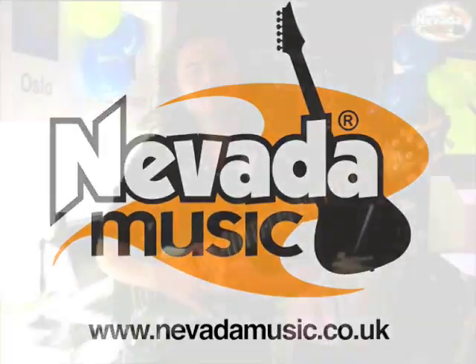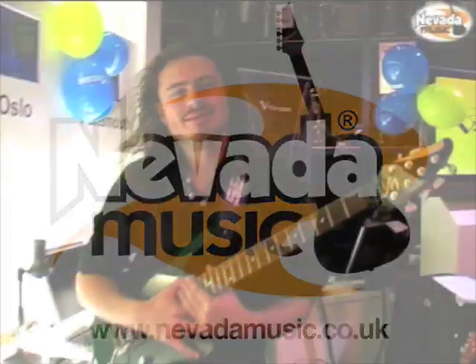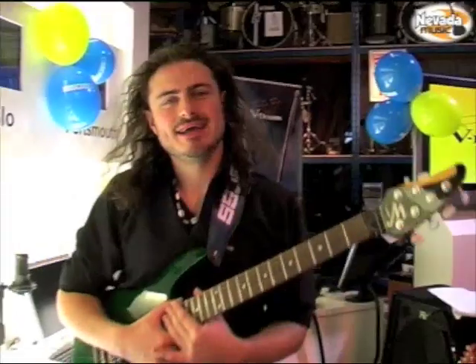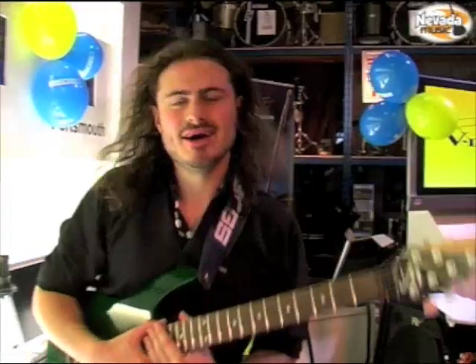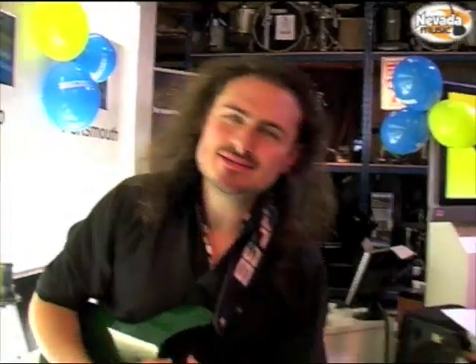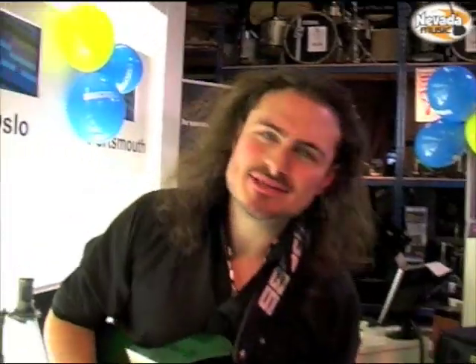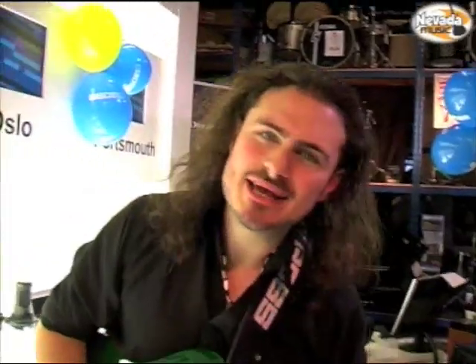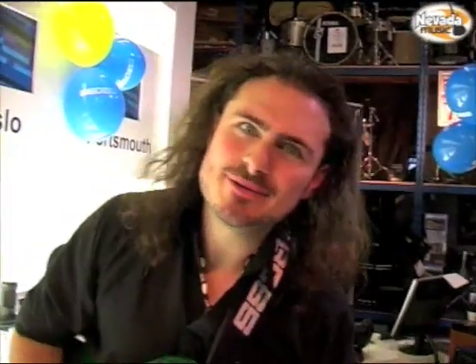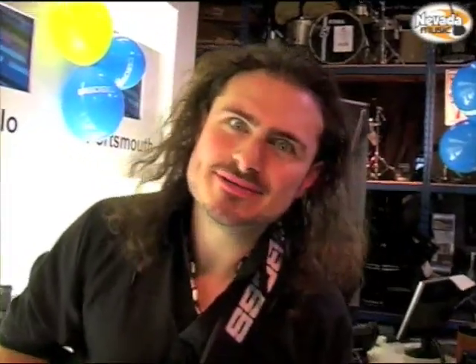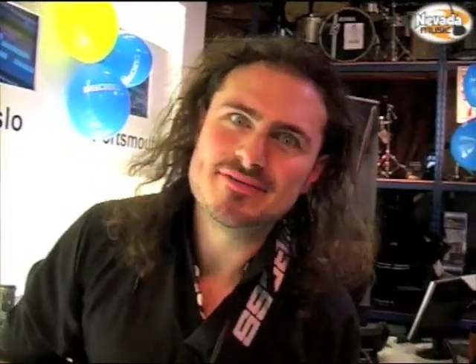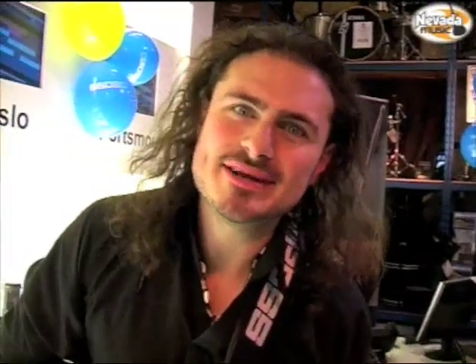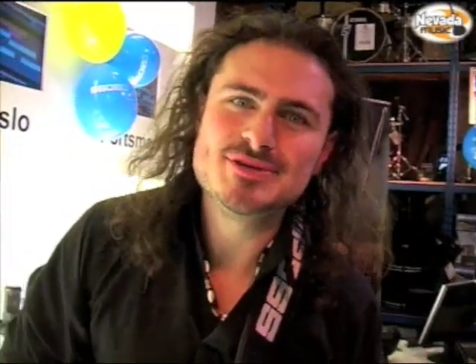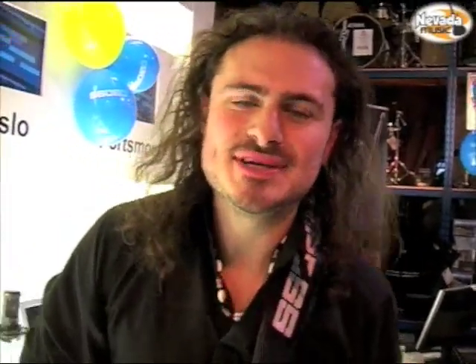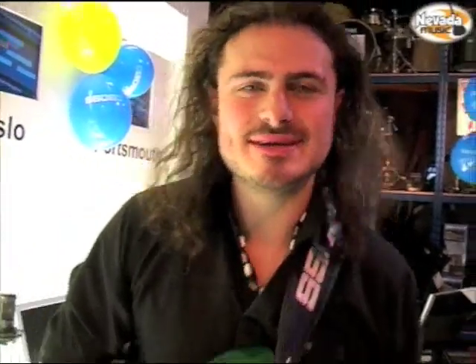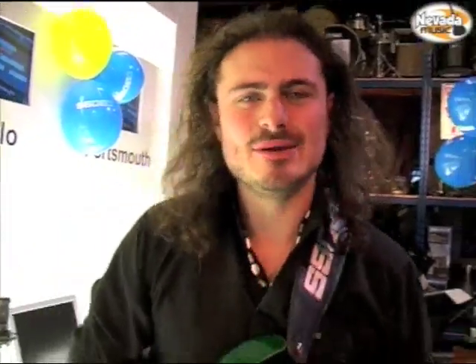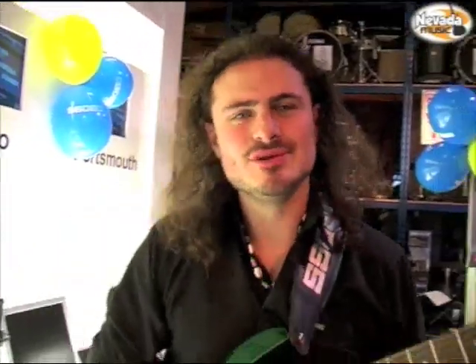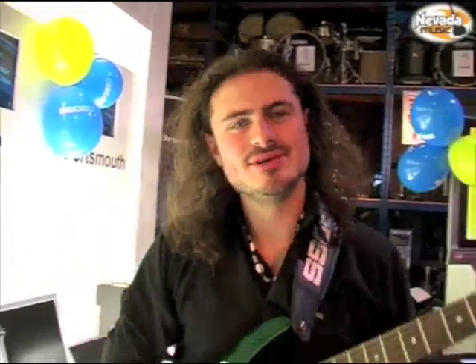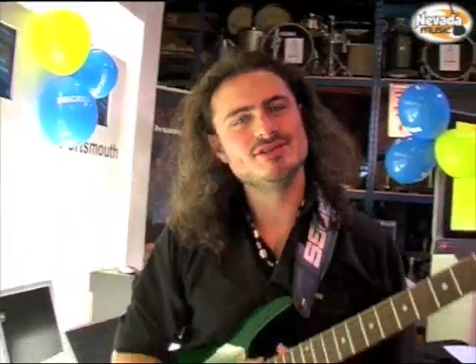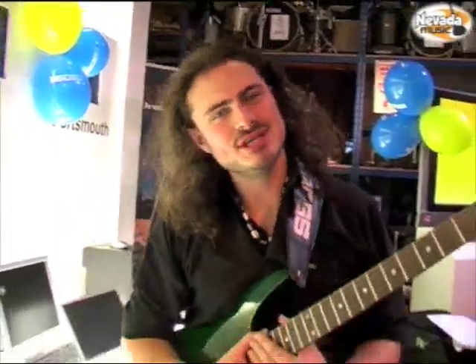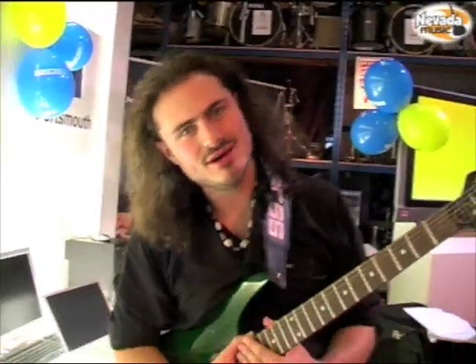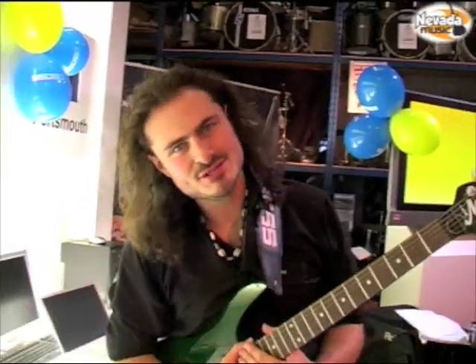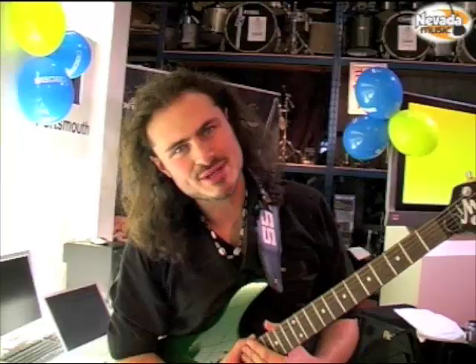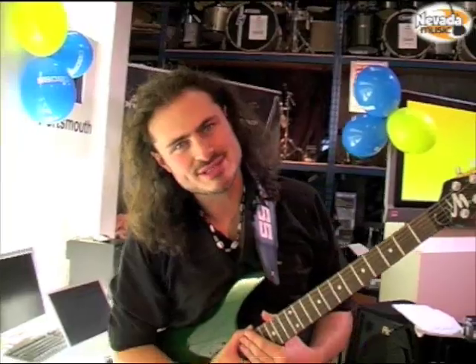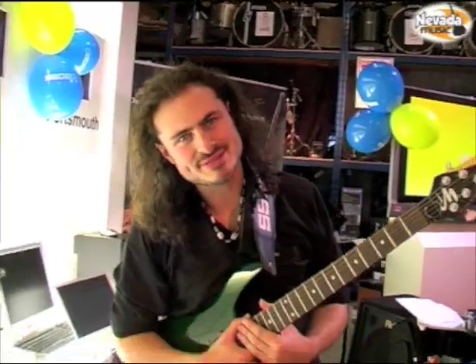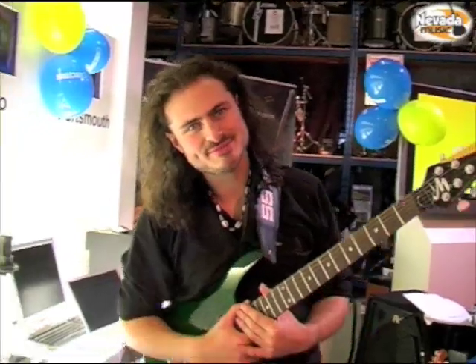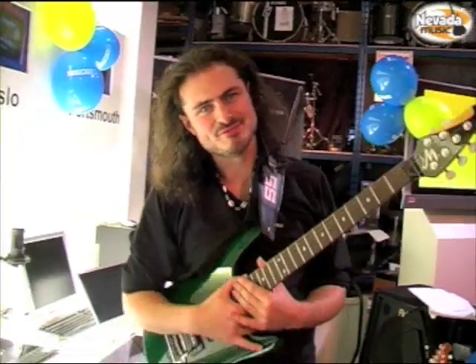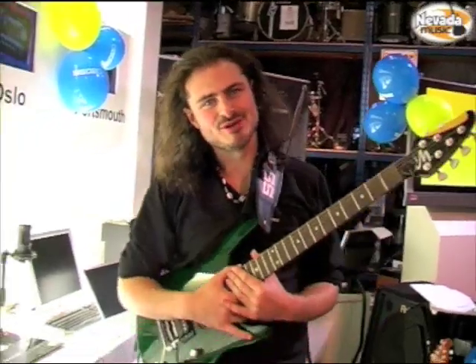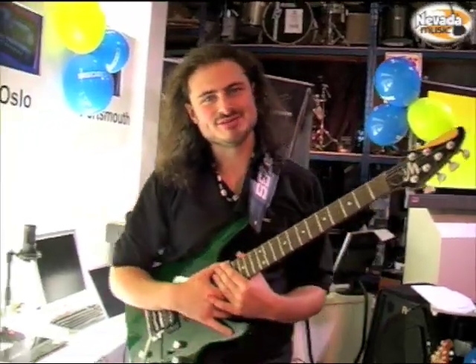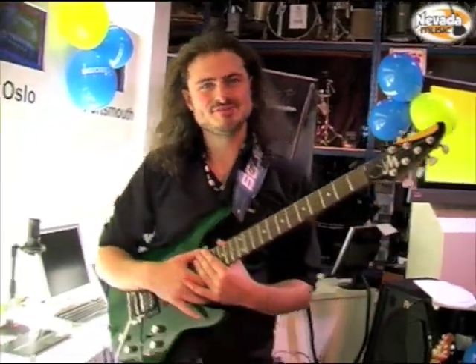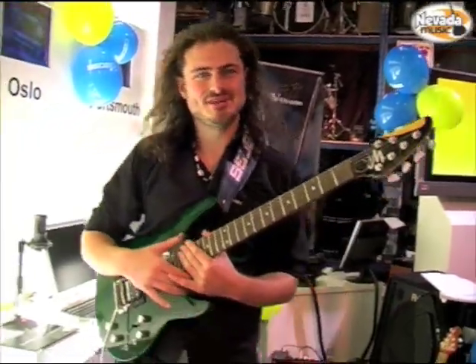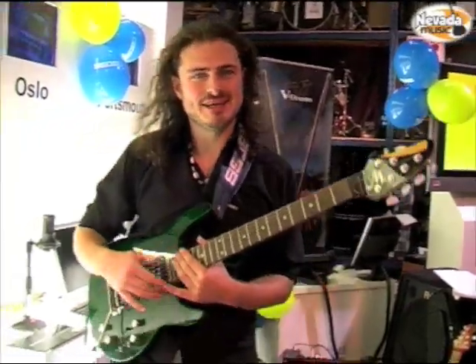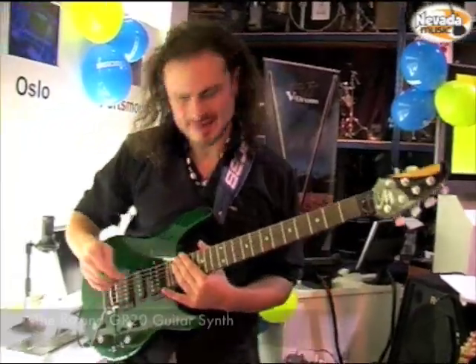Hey guys, today we're at Nevada Music and we're looking at the GR20 from Roland. Check it out.